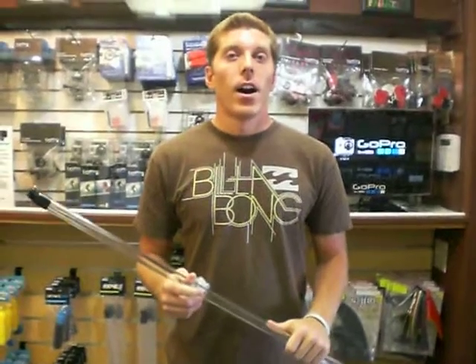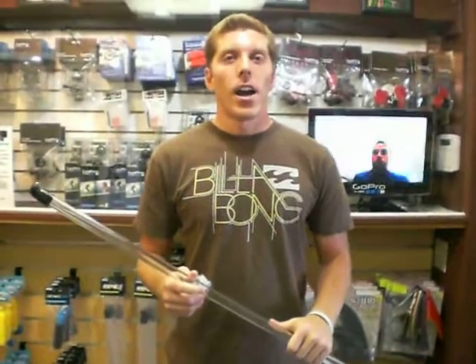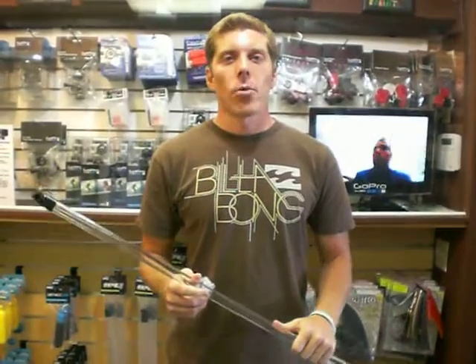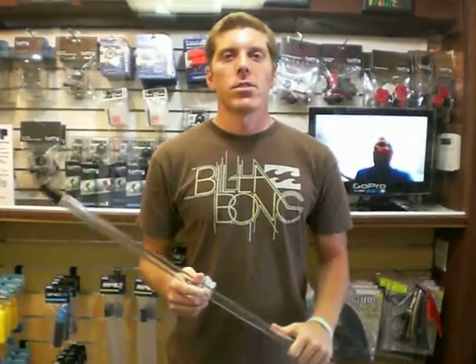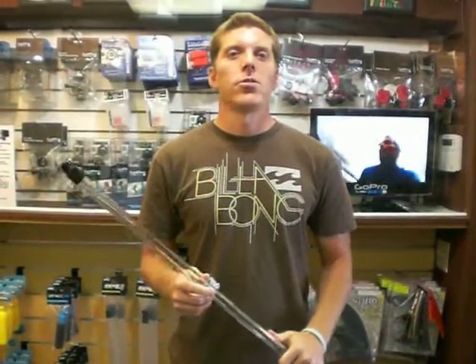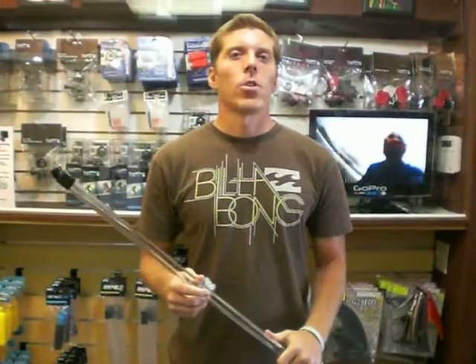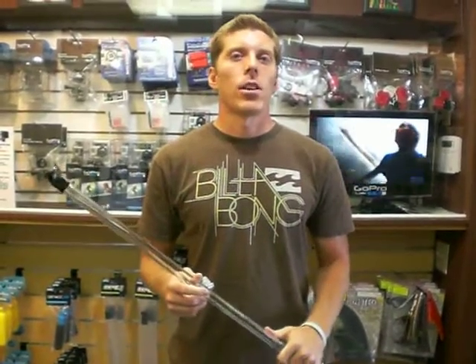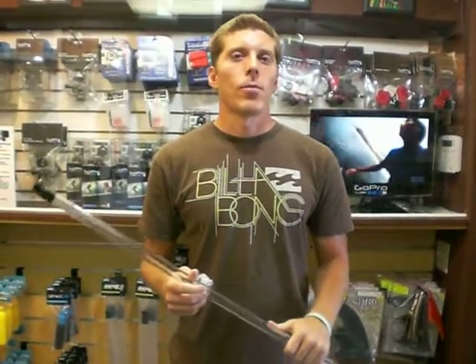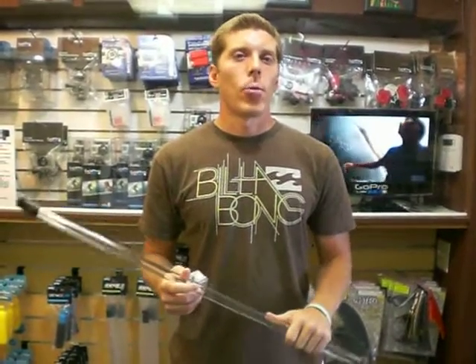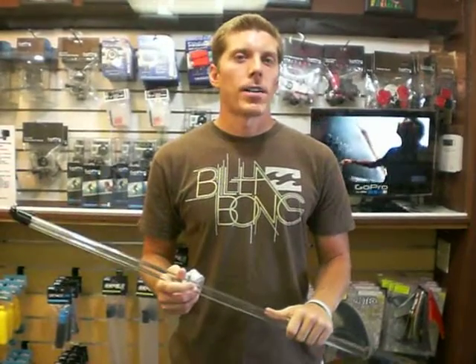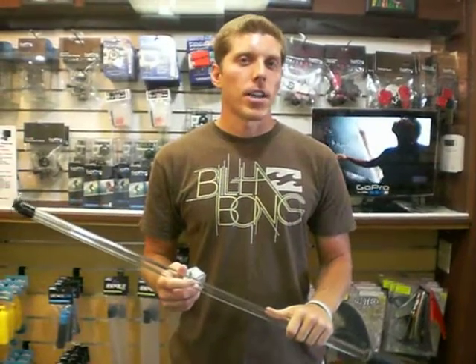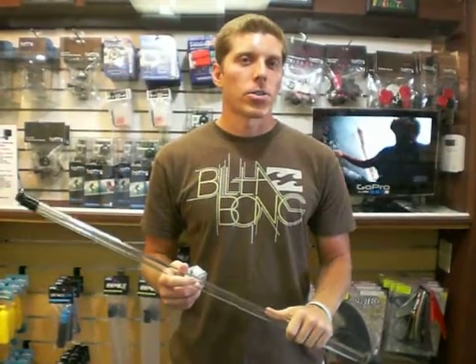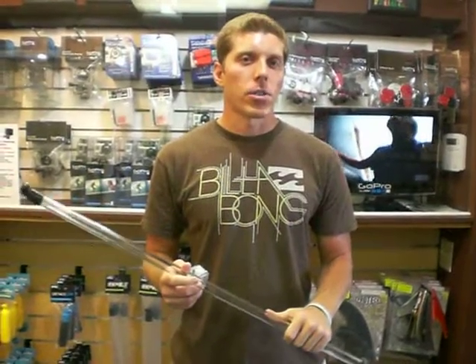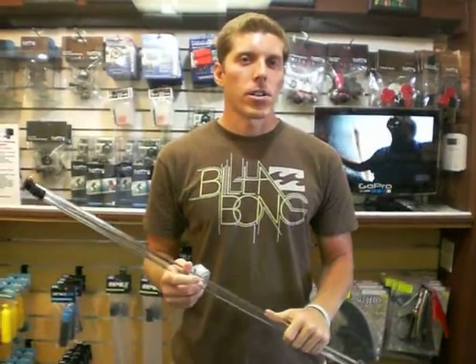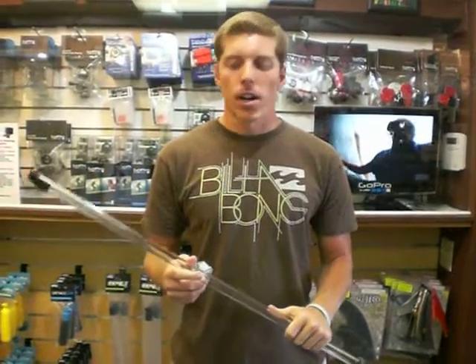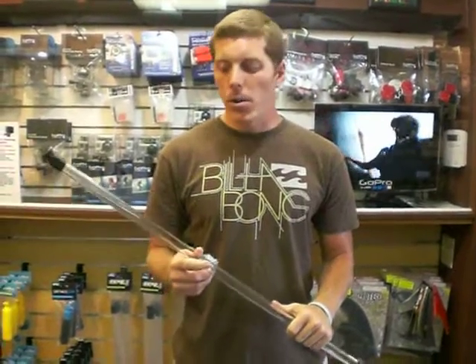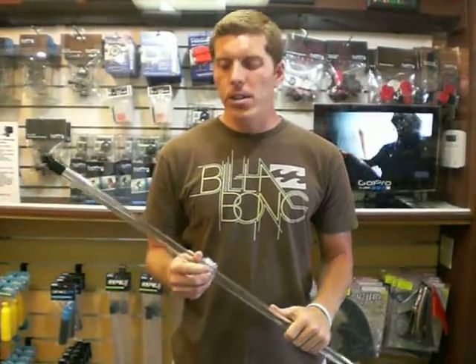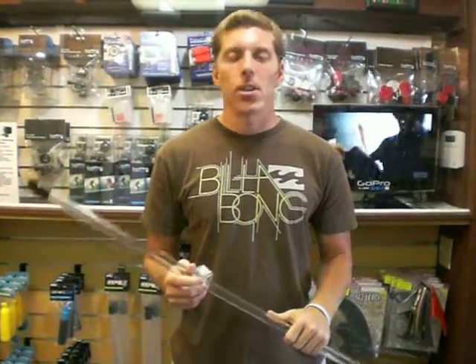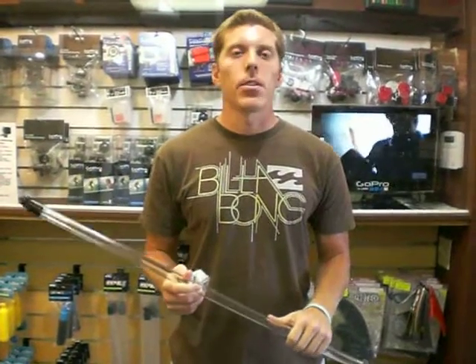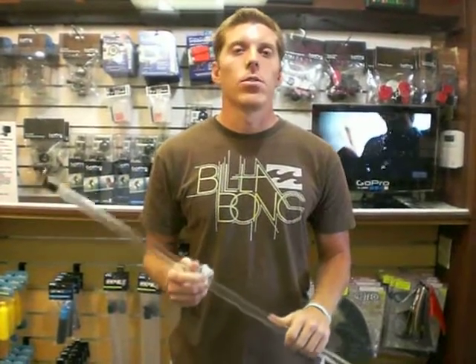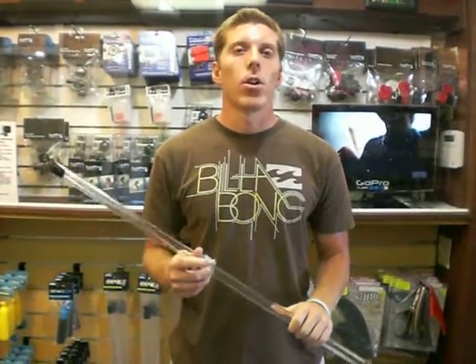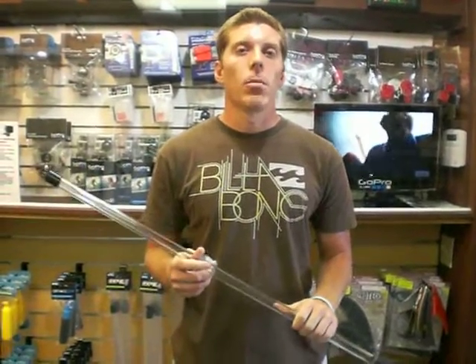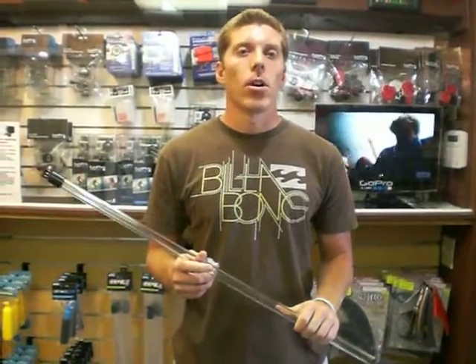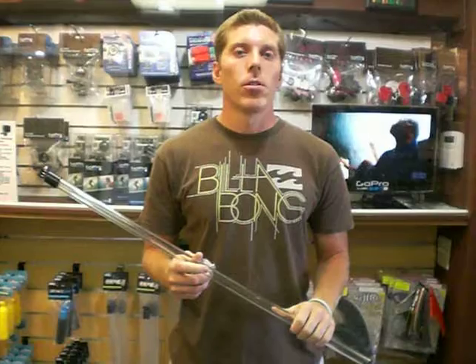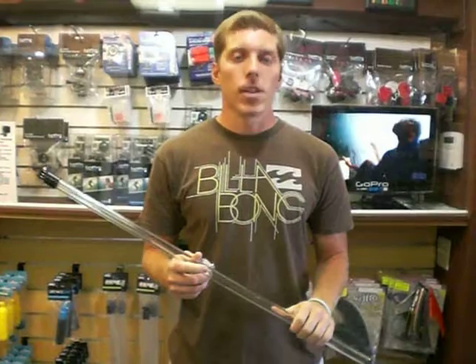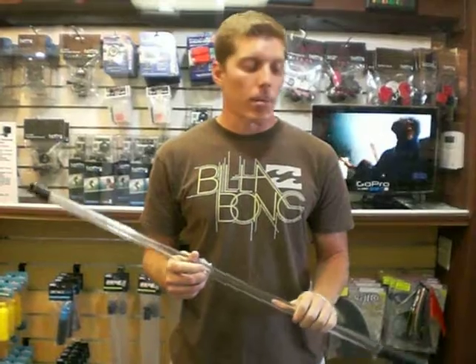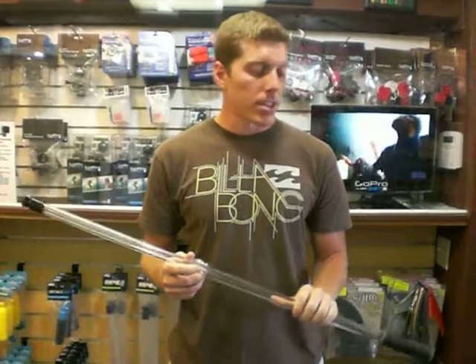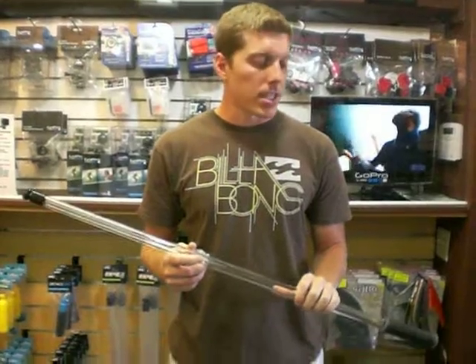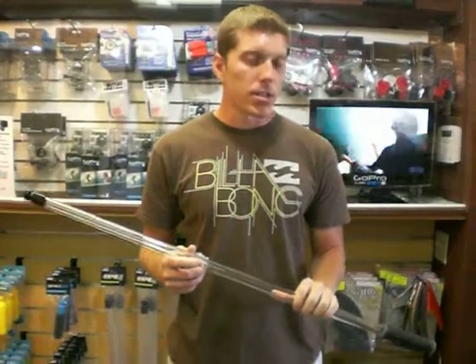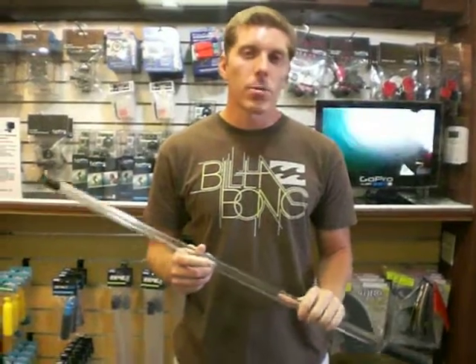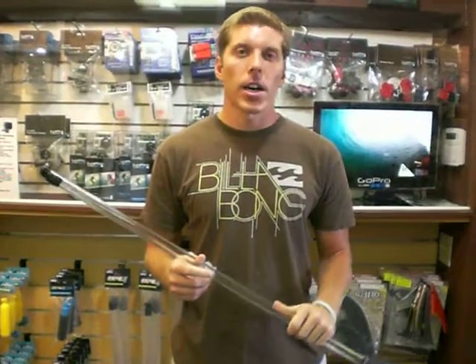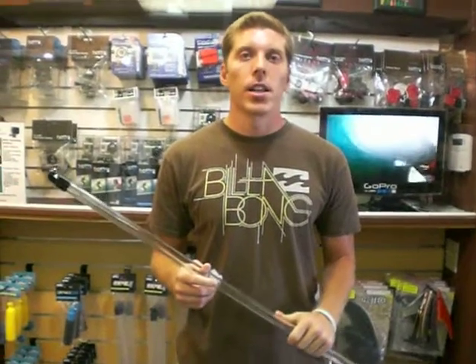Hi, everyone. Sean here from Hawaiian South Shore. I wanted to tell you about the new GoPro camera accessories we got in.